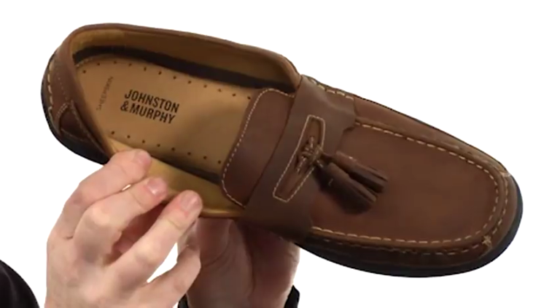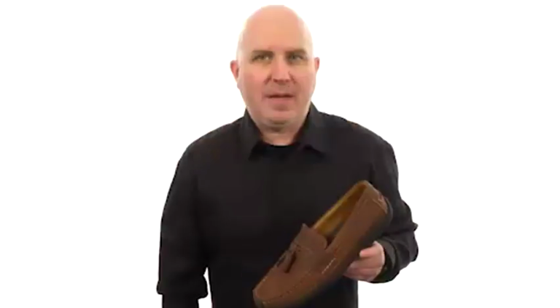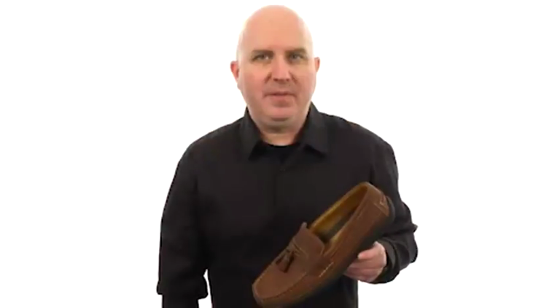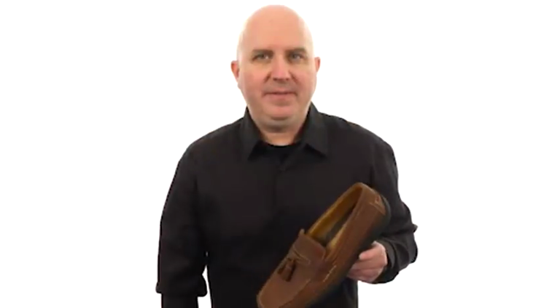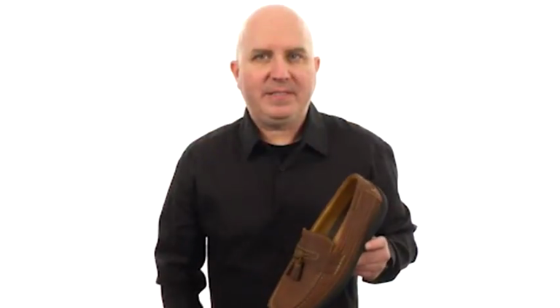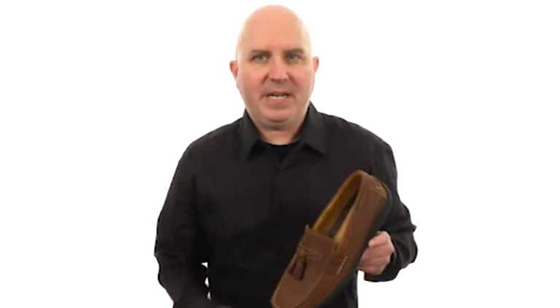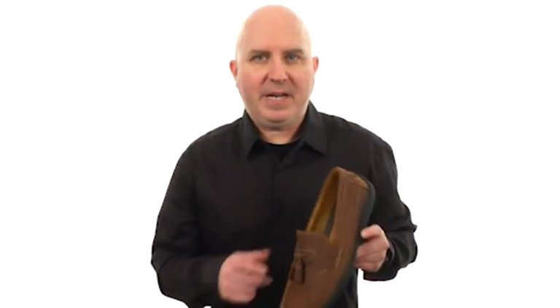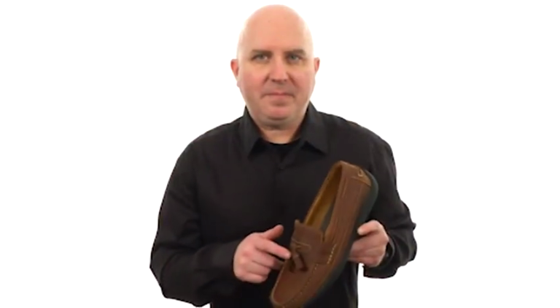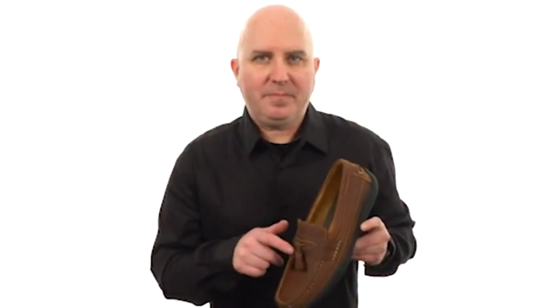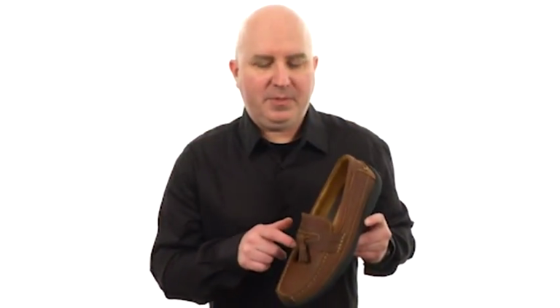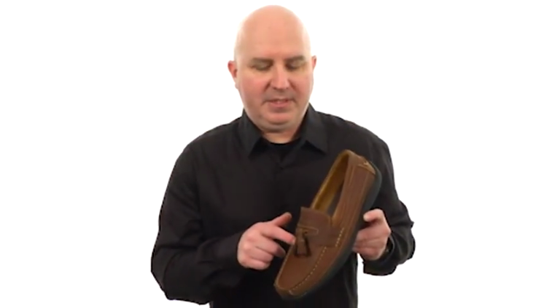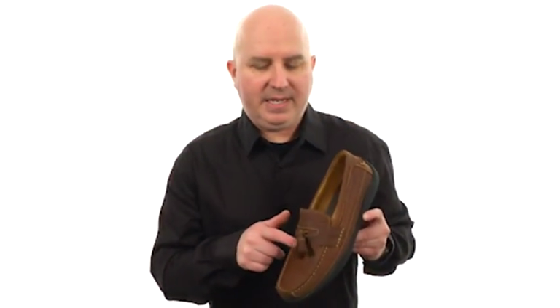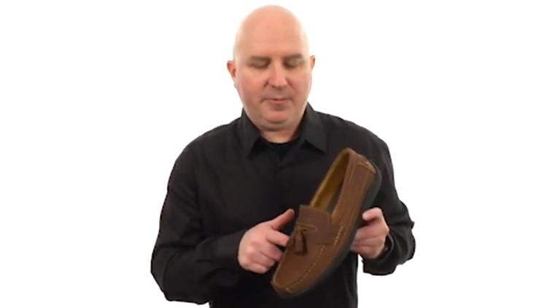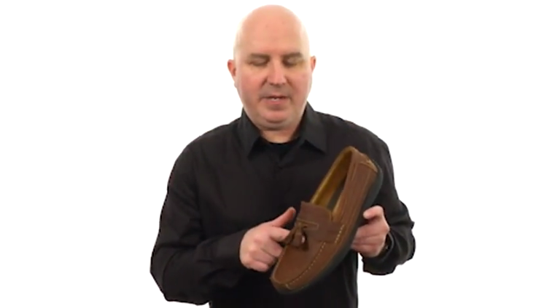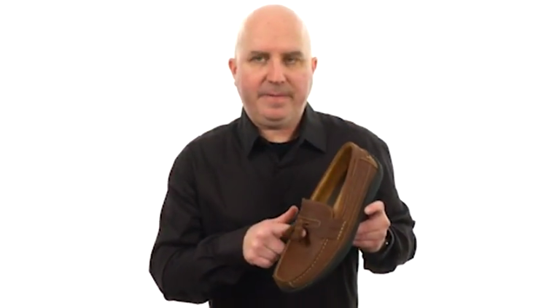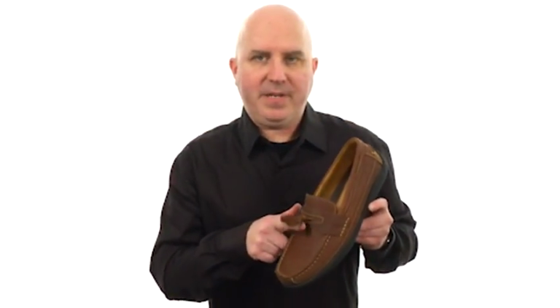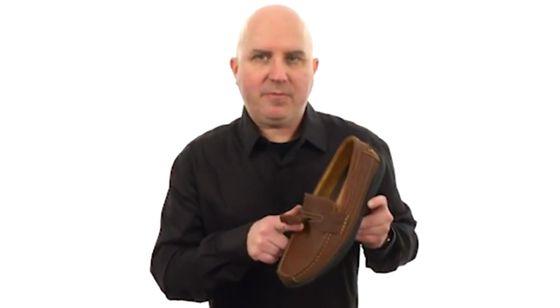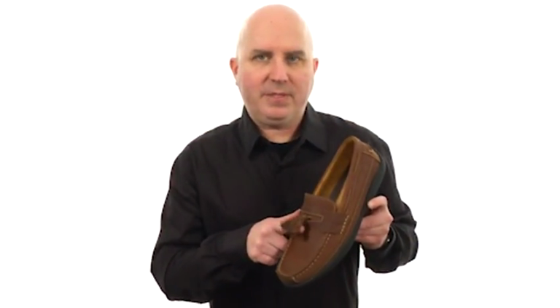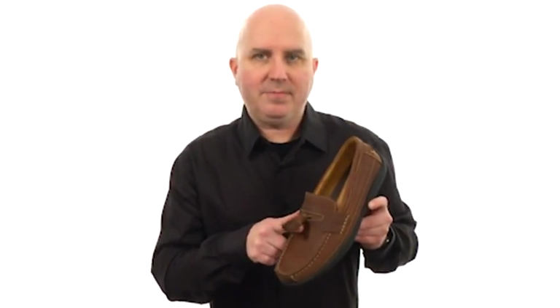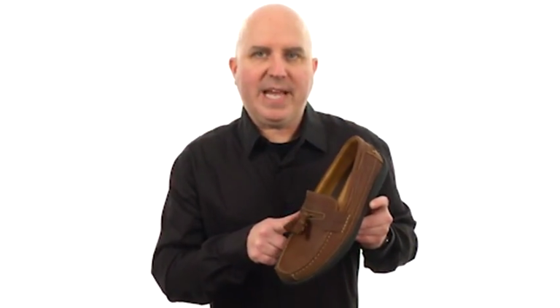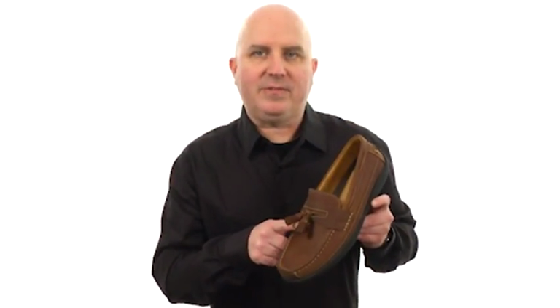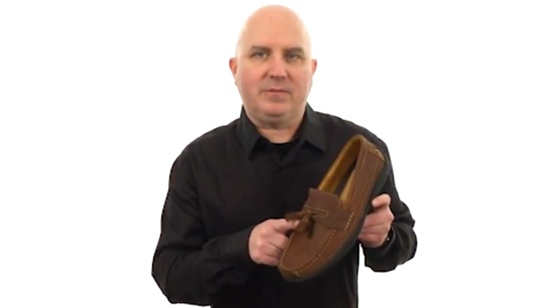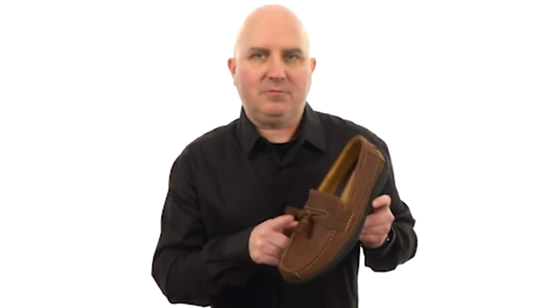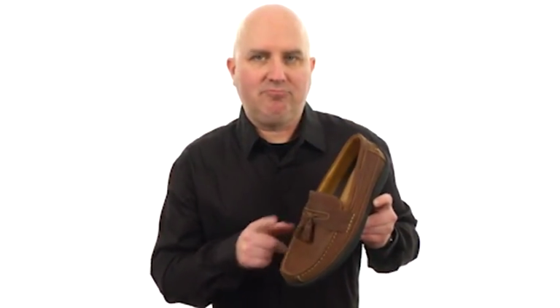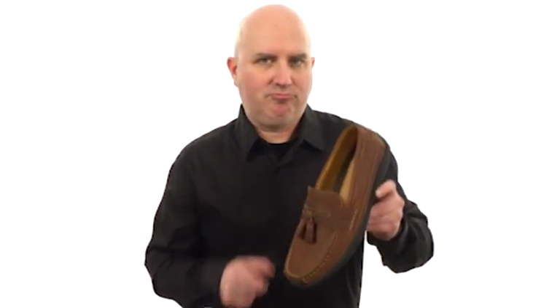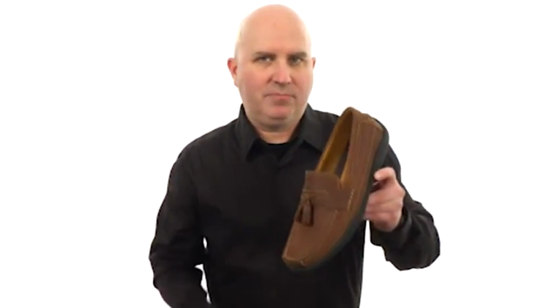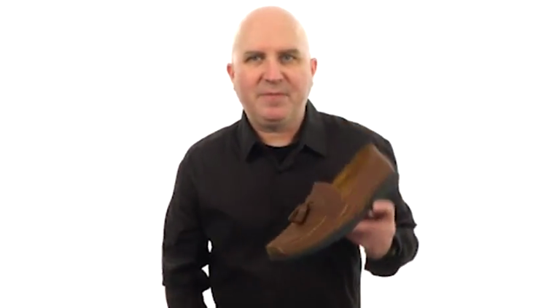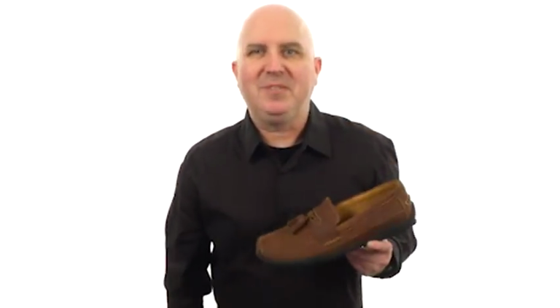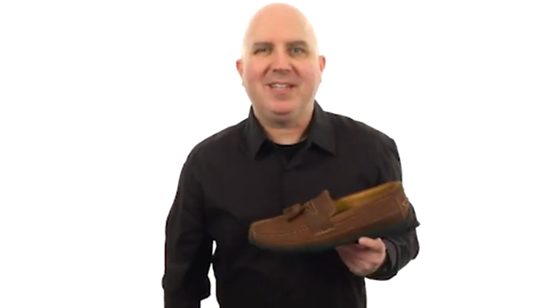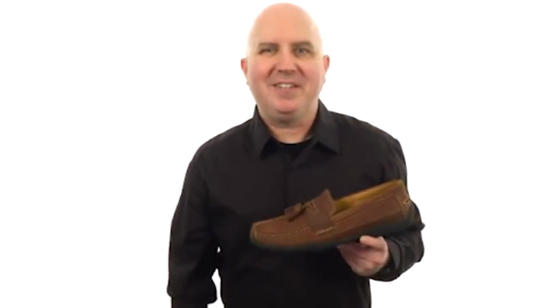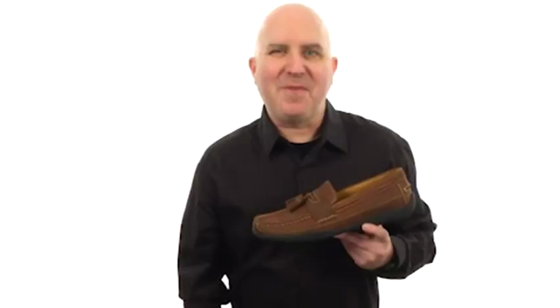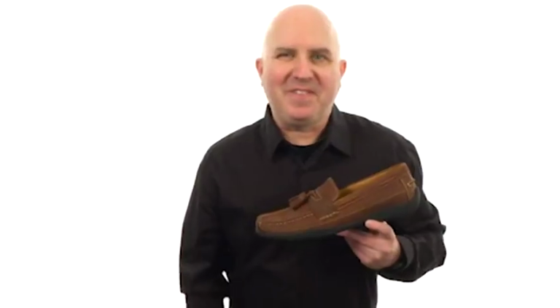I believe it's time to decorate your feet with some tassels. I'm from Johnston & Murphy.